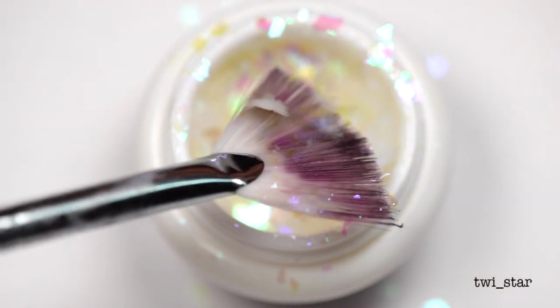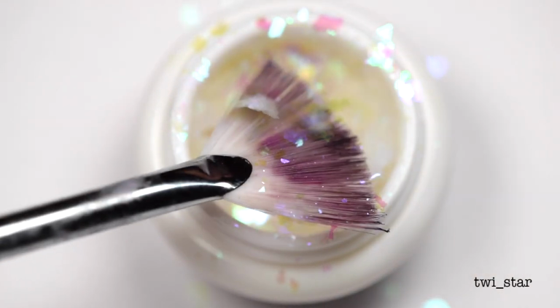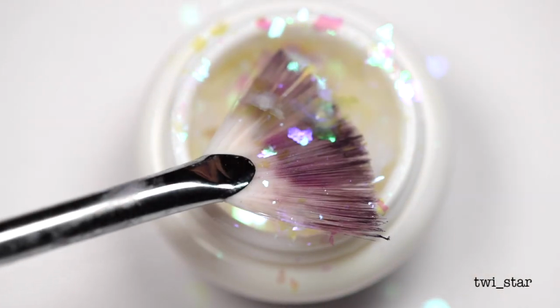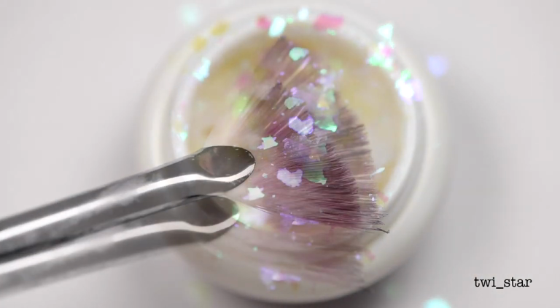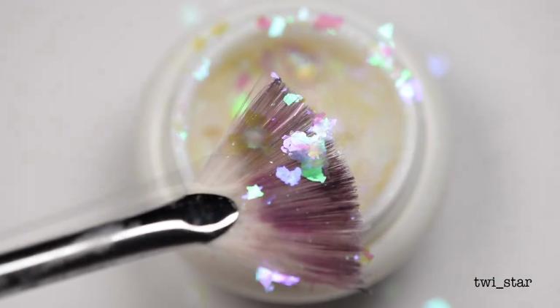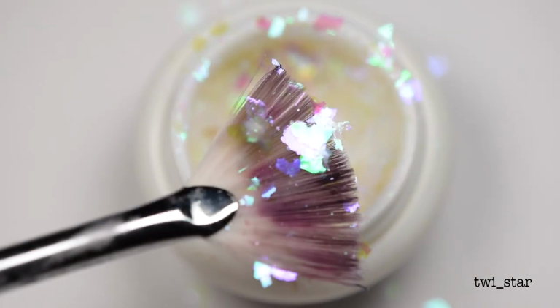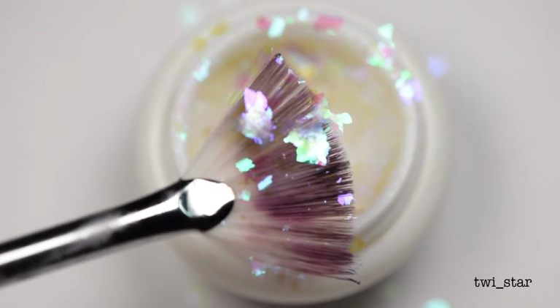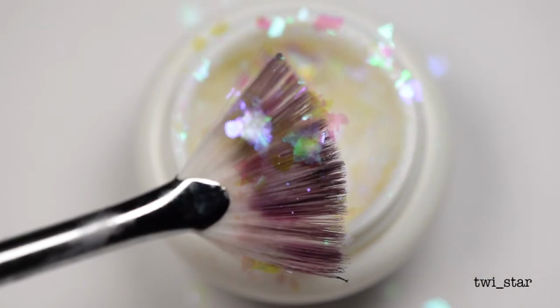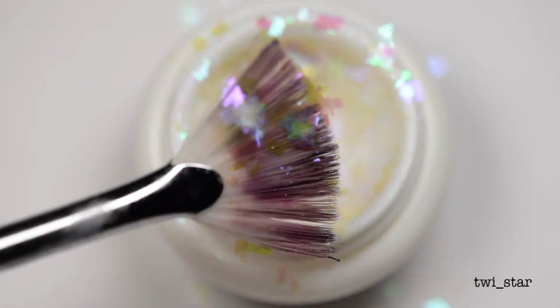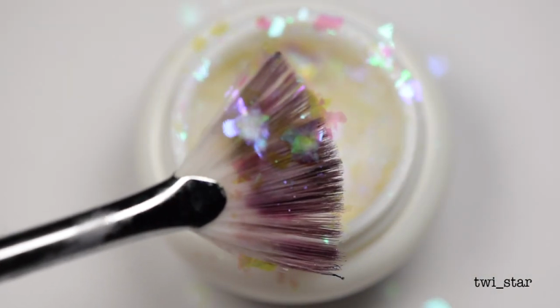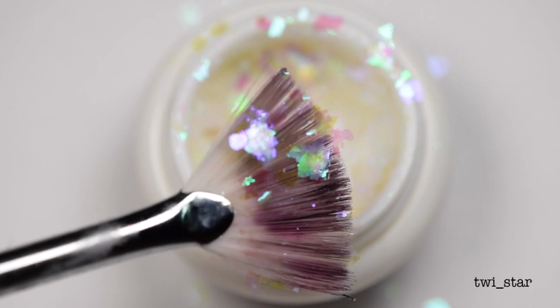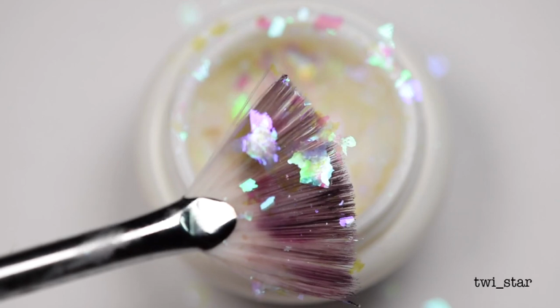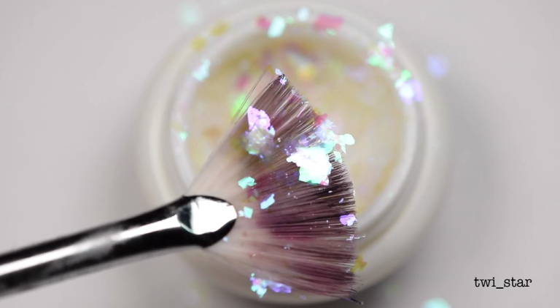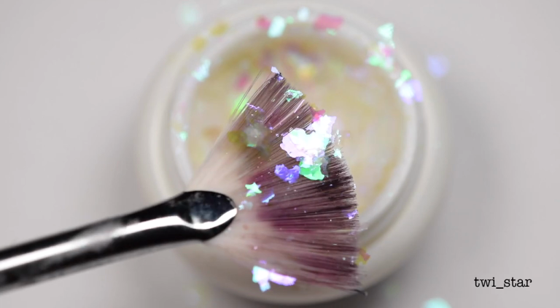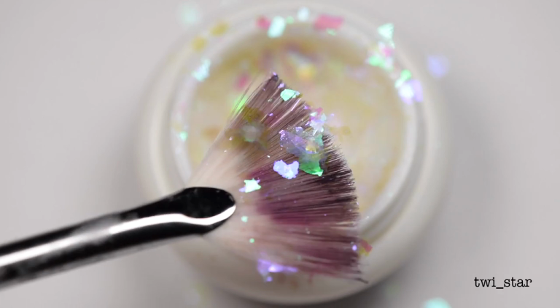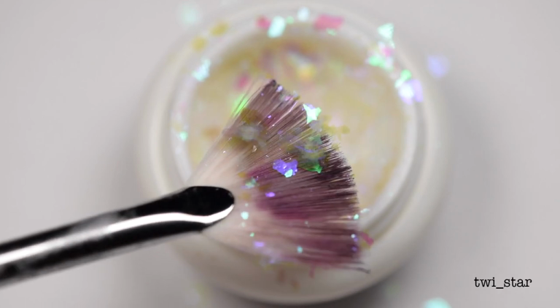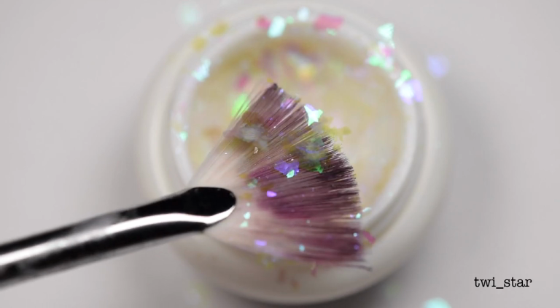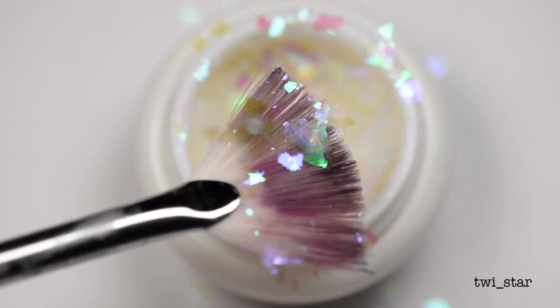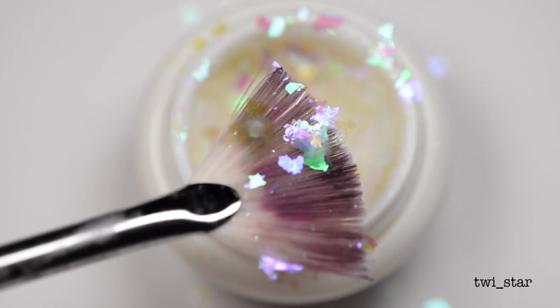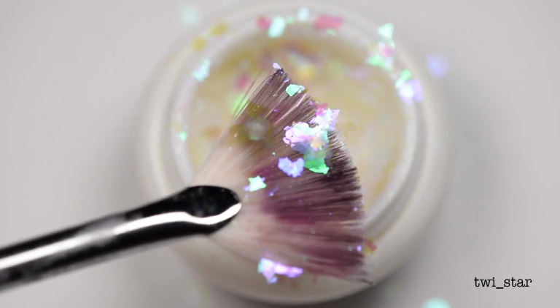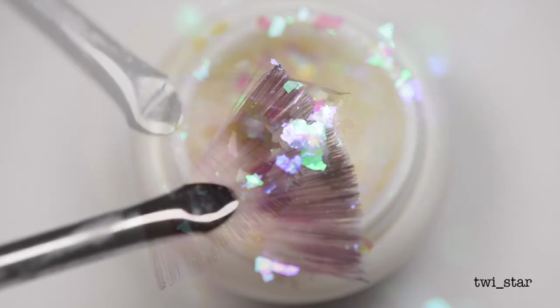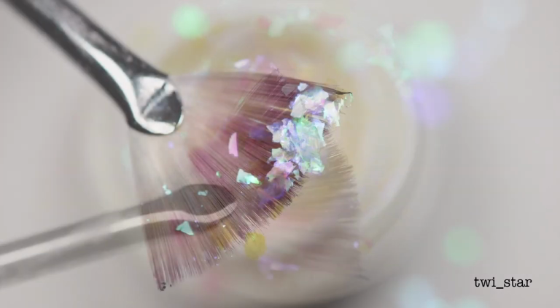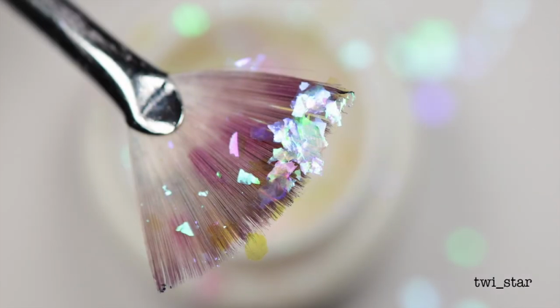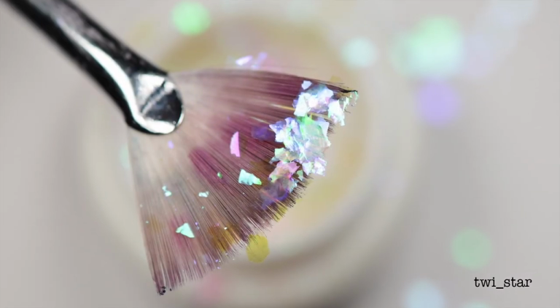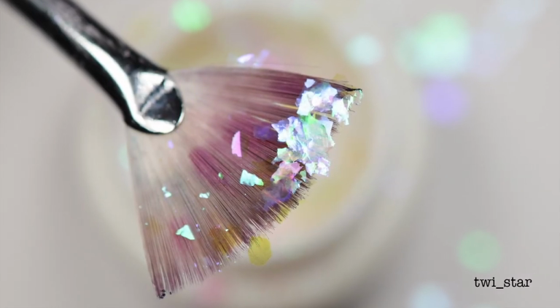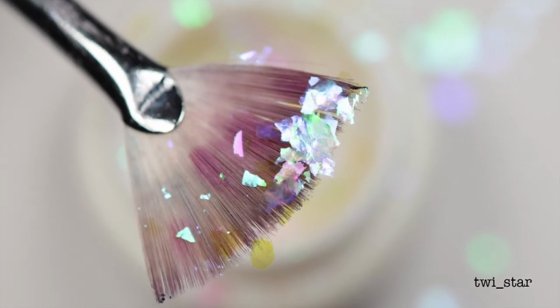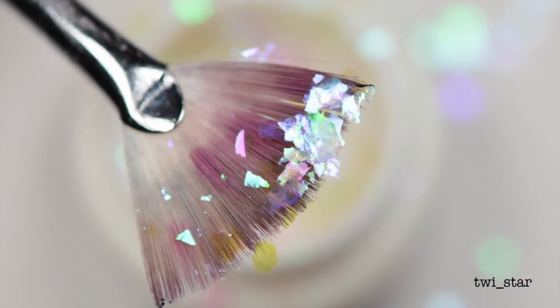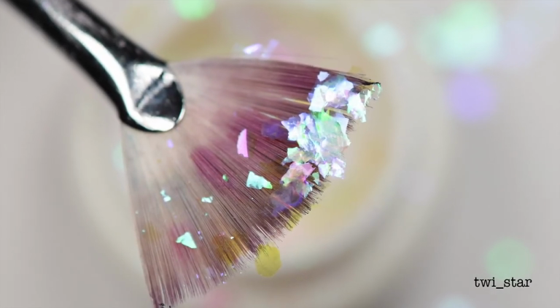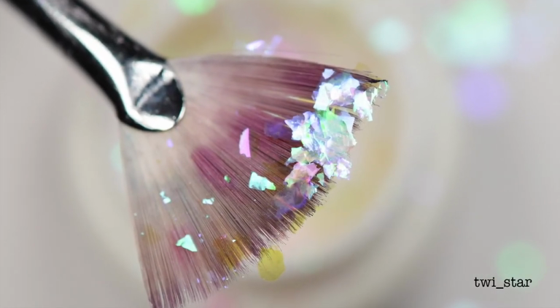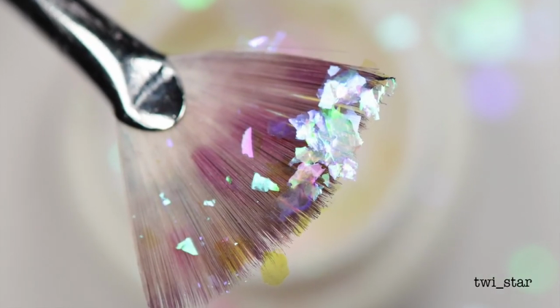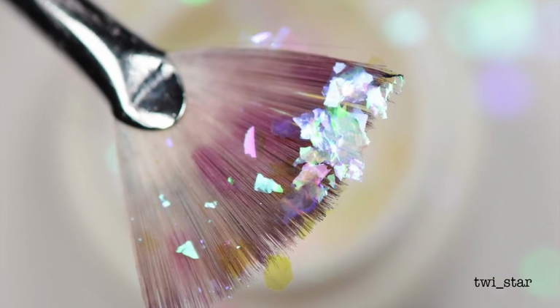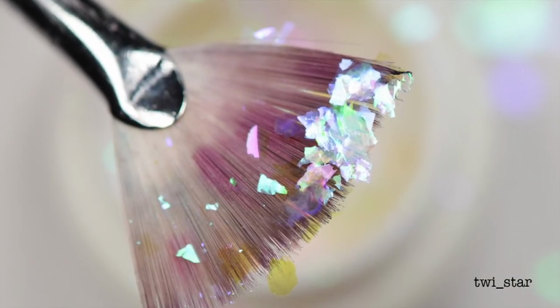You guys like my super disgusting fan brush? I actually stained it with fake blood doing a zombie nail tutorial — I think it was Halloween 2015.